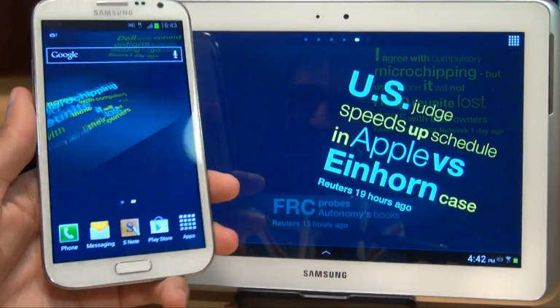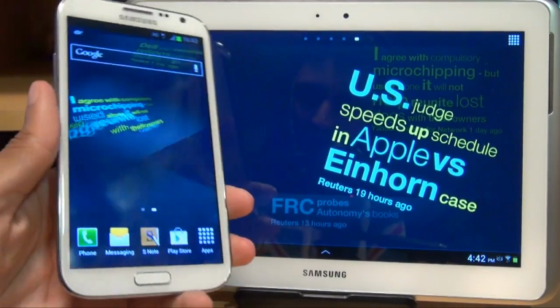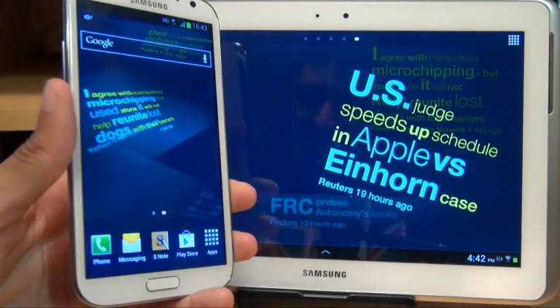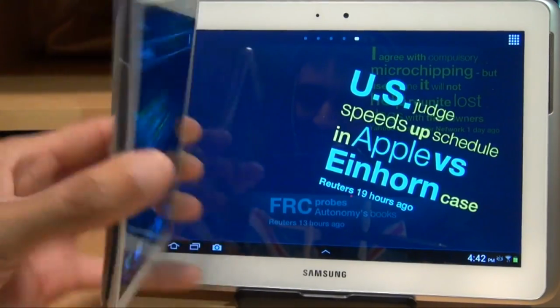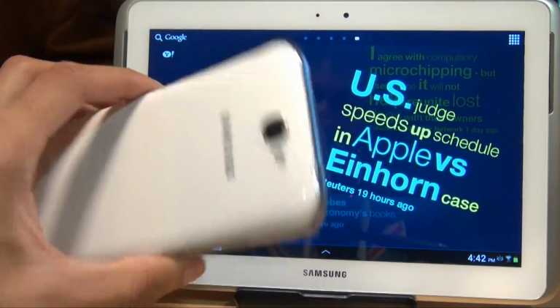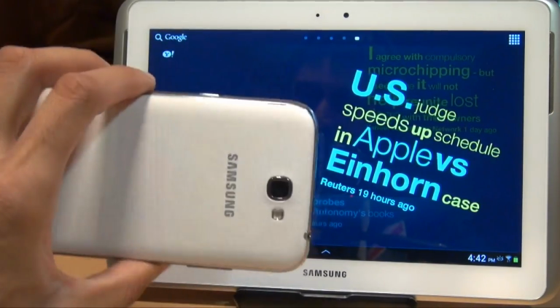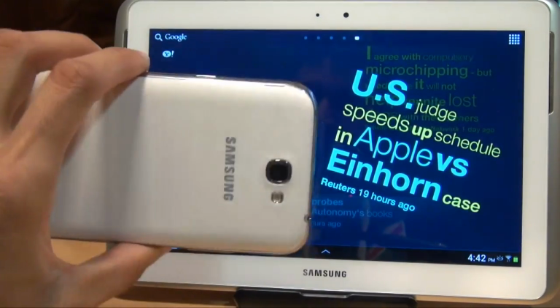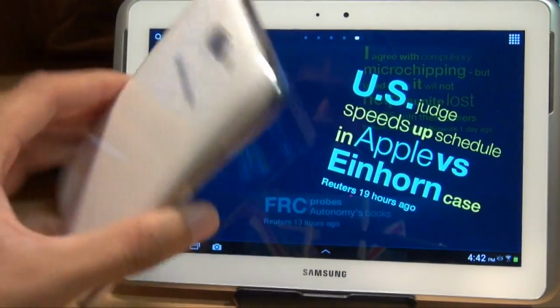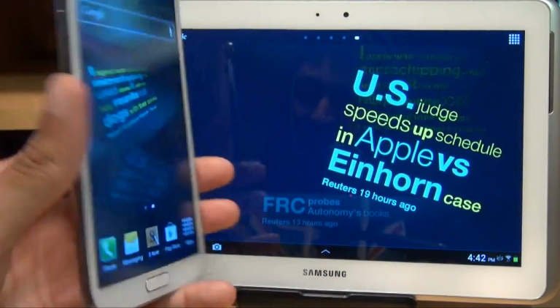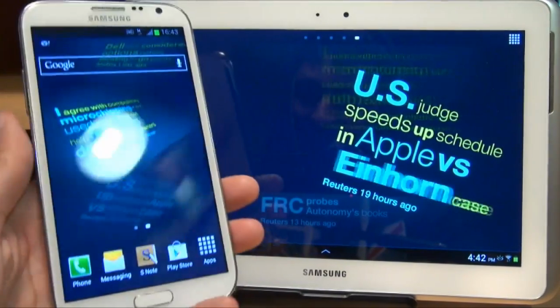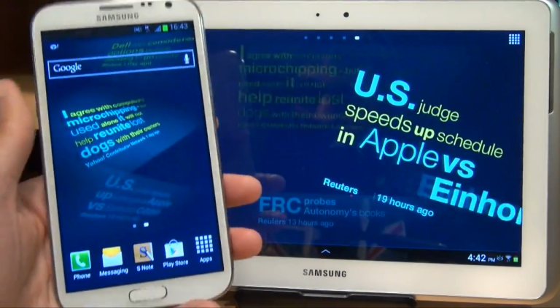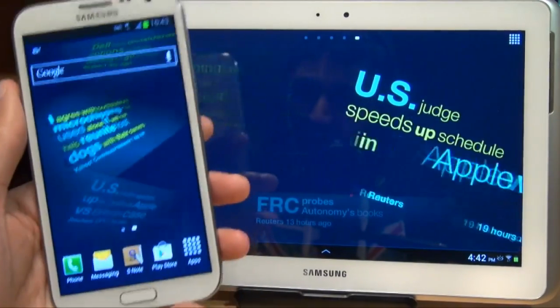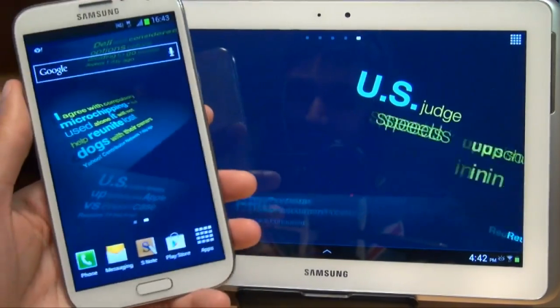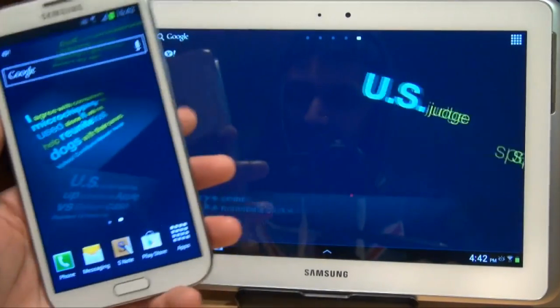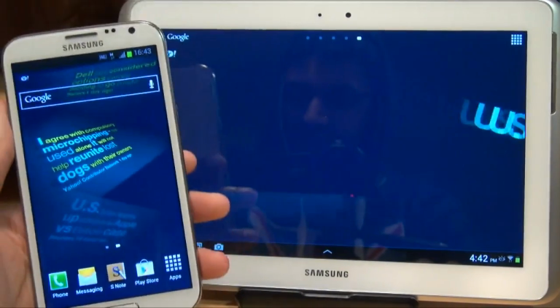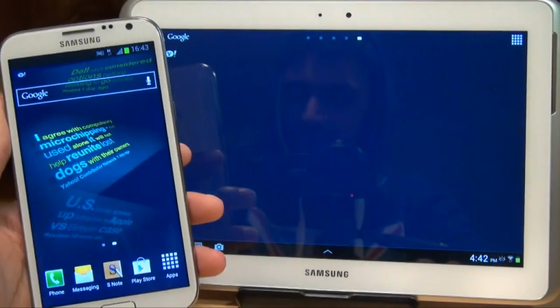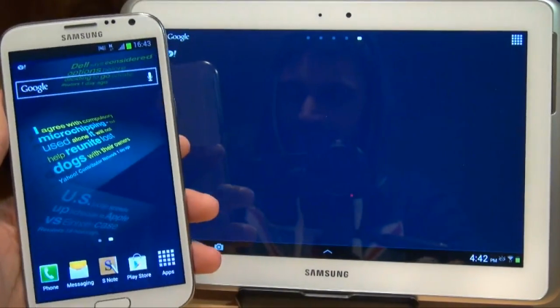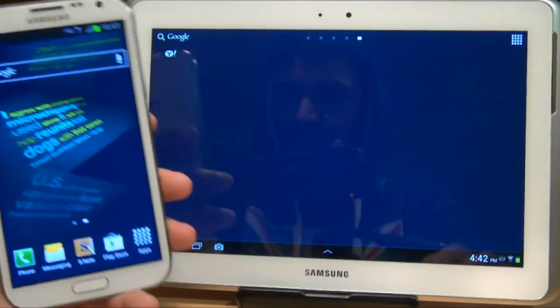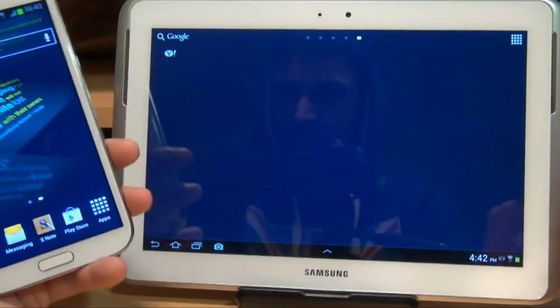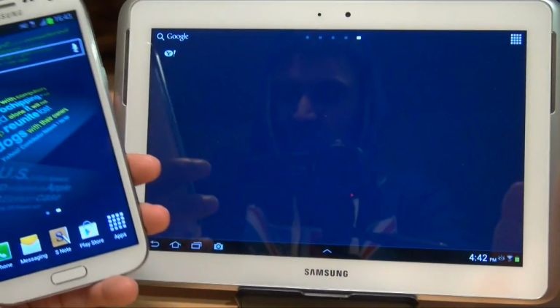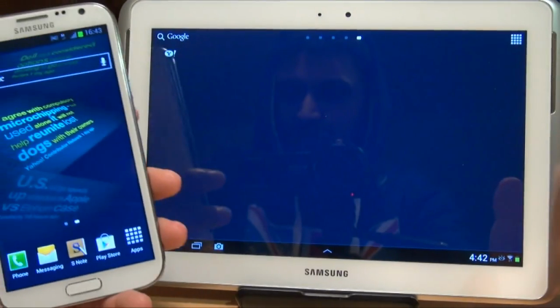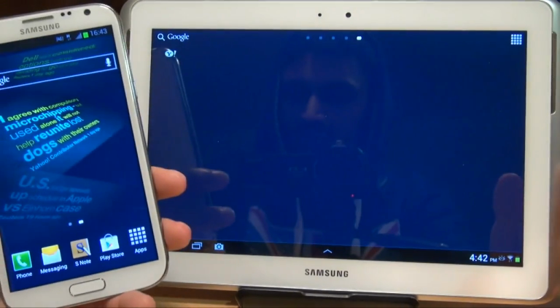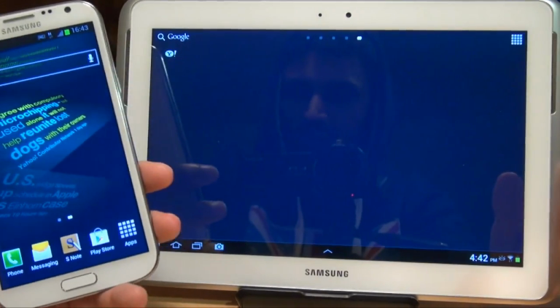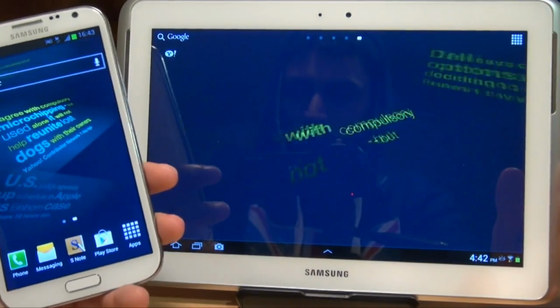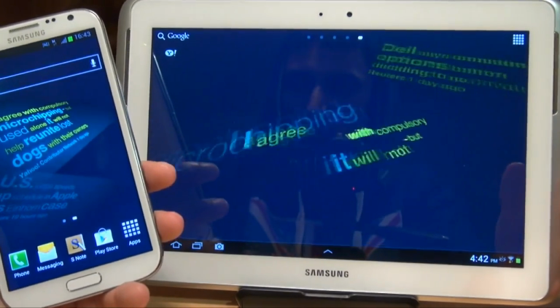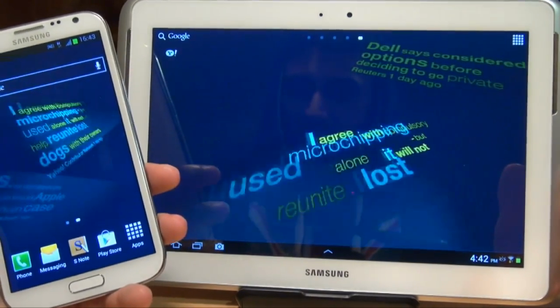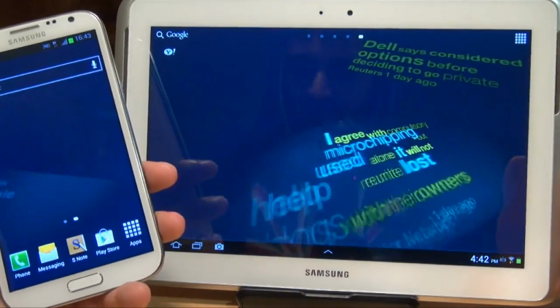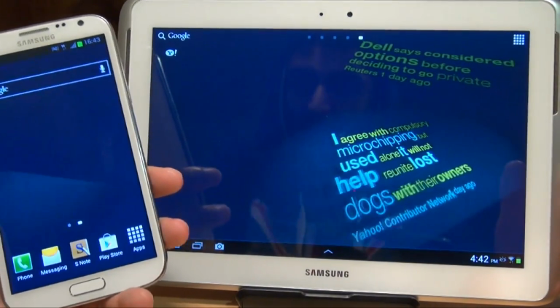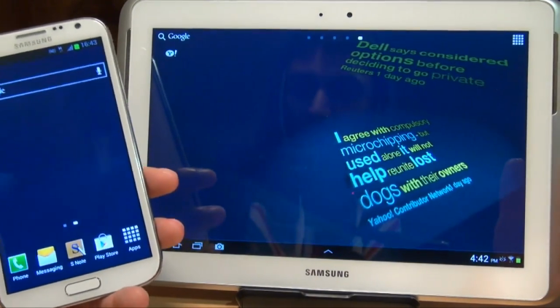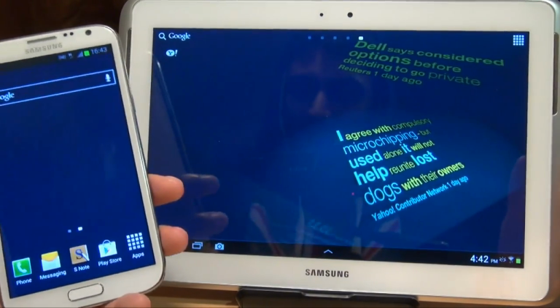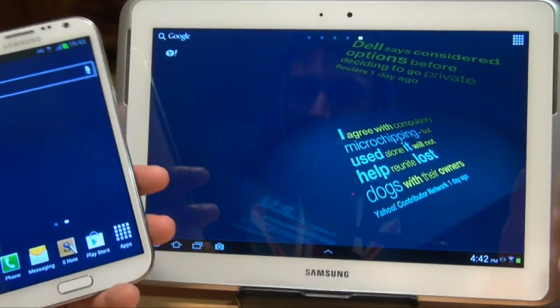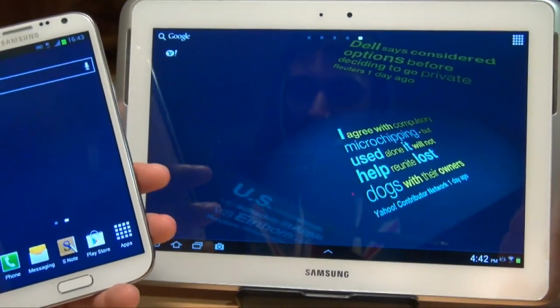Hi guys, it's Inam Ghafoor here with the Samsung Galaxy Note 2 on the left hand side and the Samsung Galaxy Note 10.1 inch tab on the right hand side.